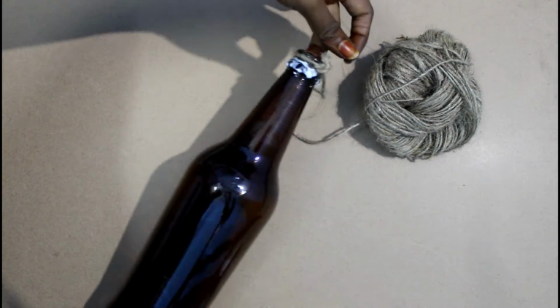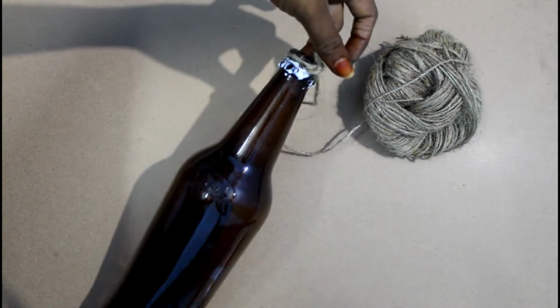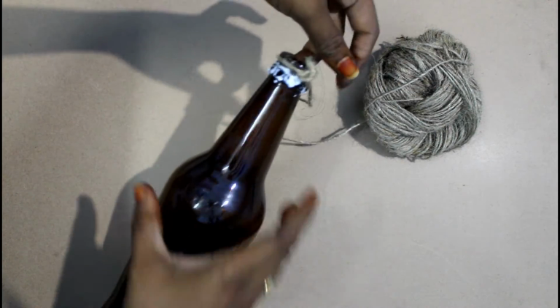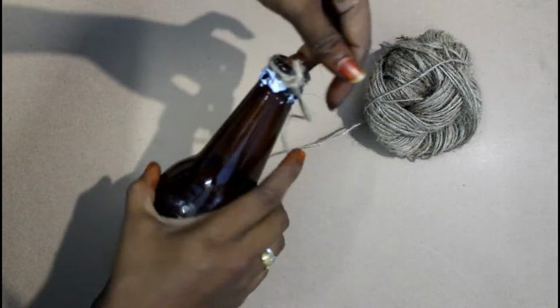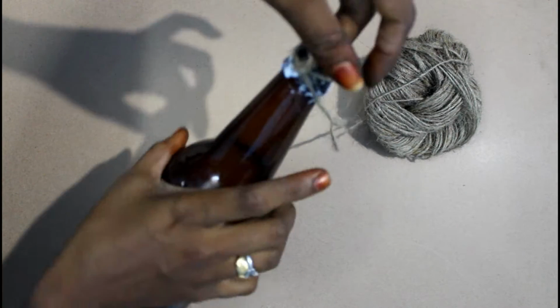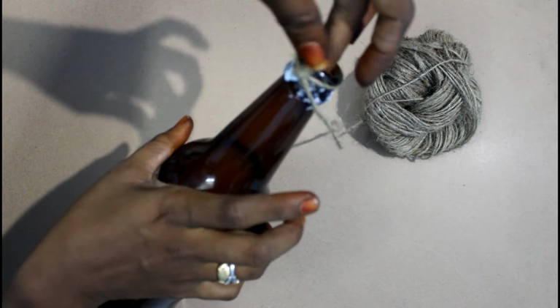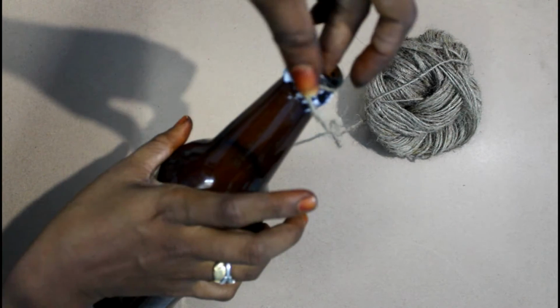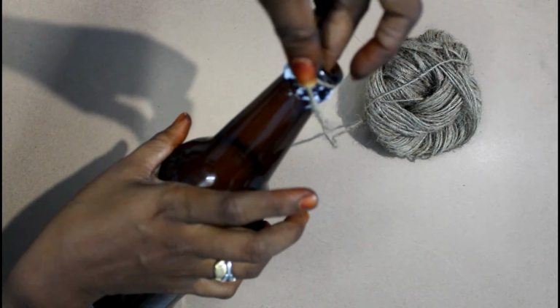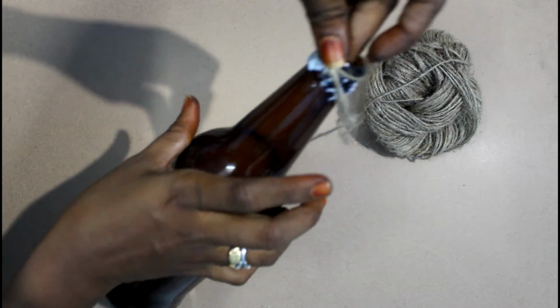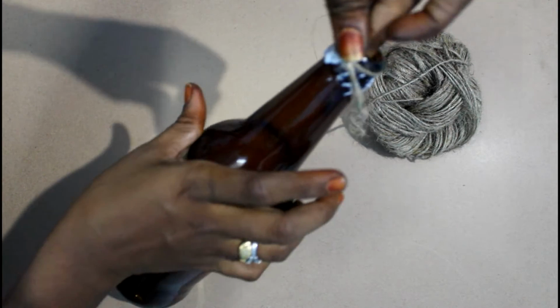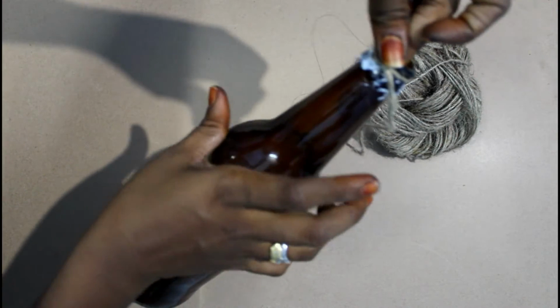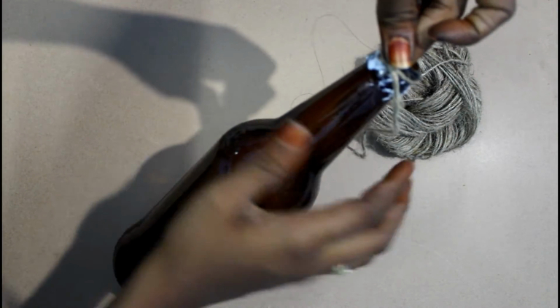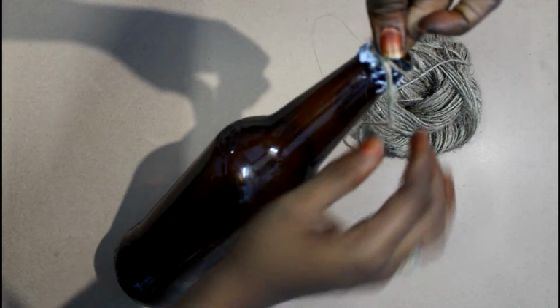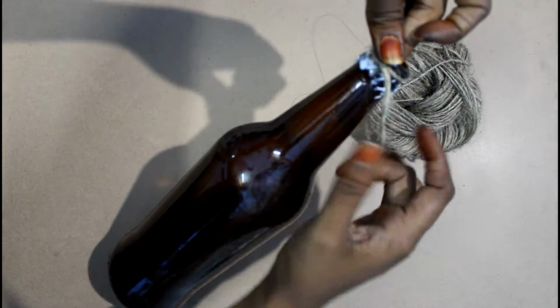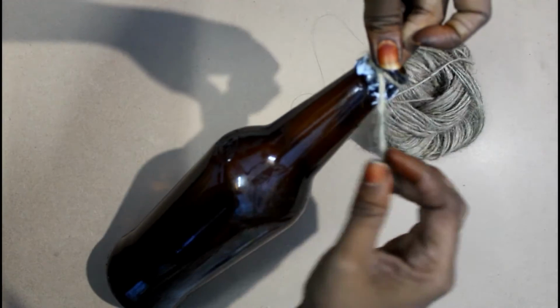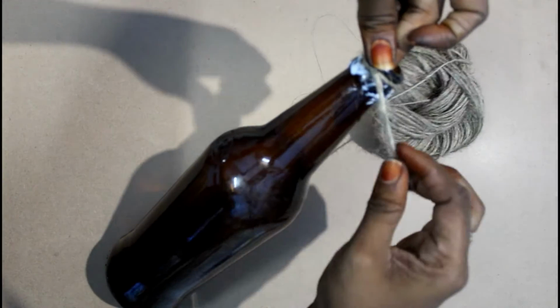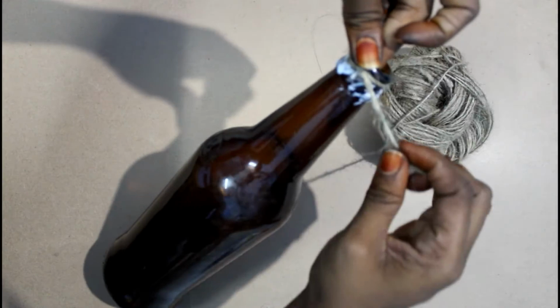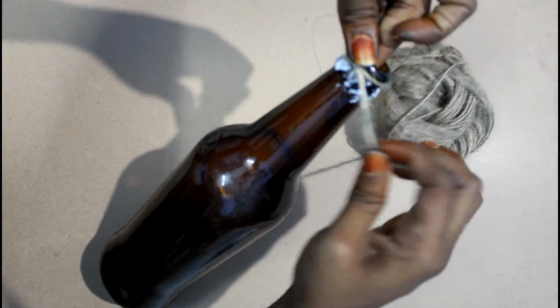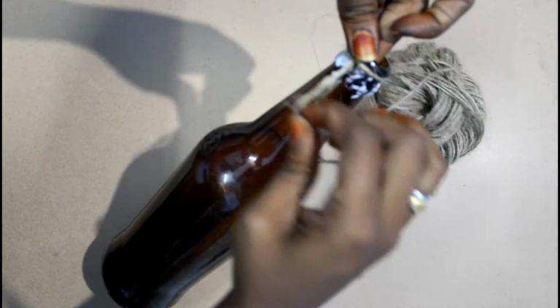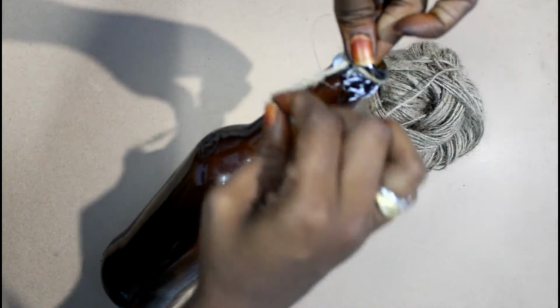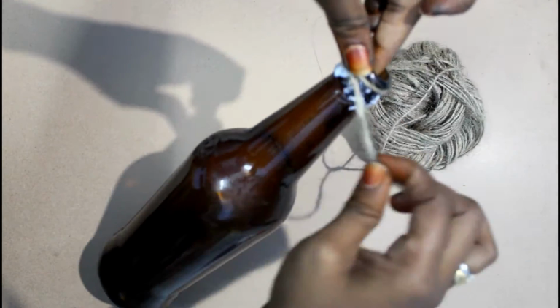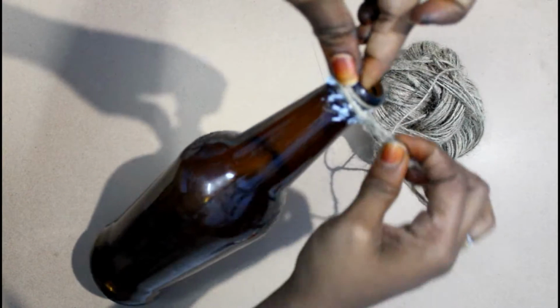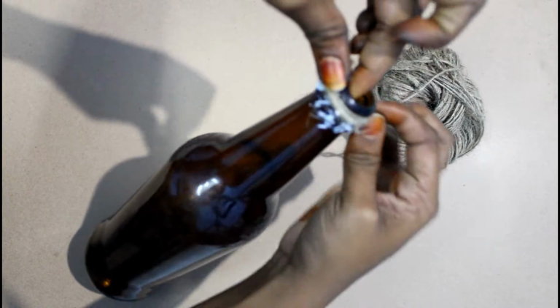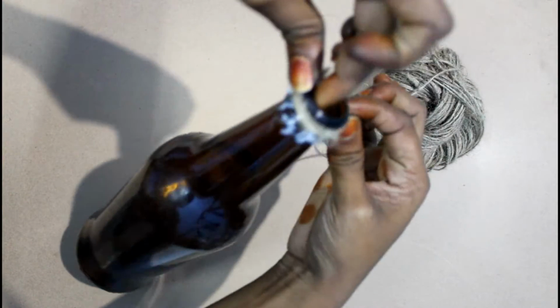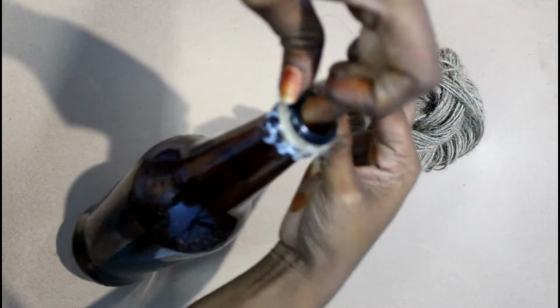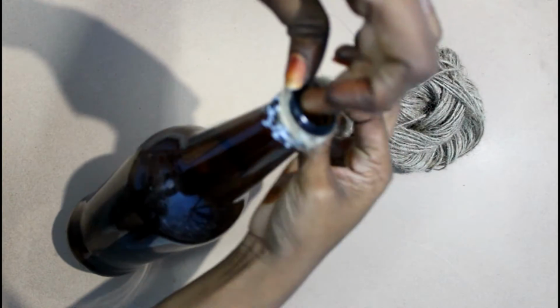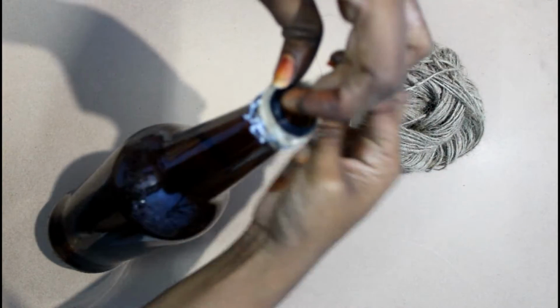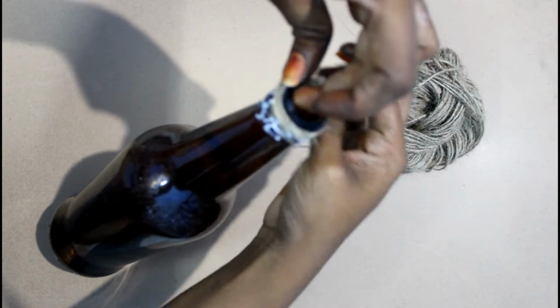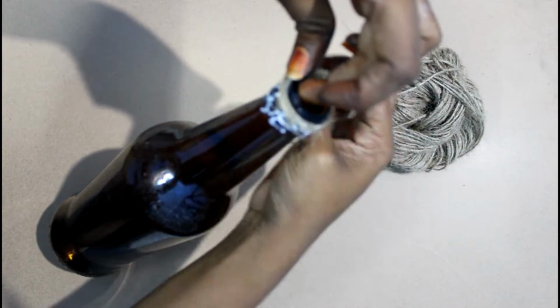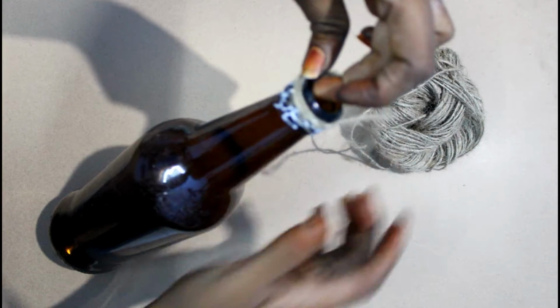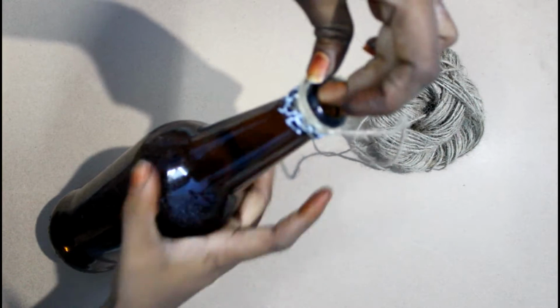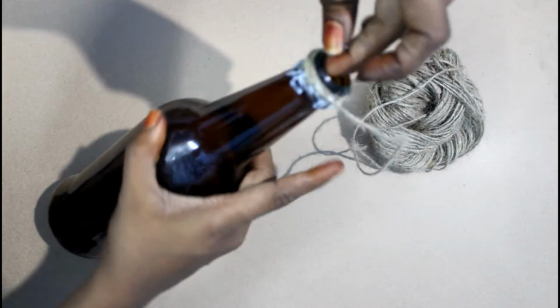Apply it tight. I think it's a good color.